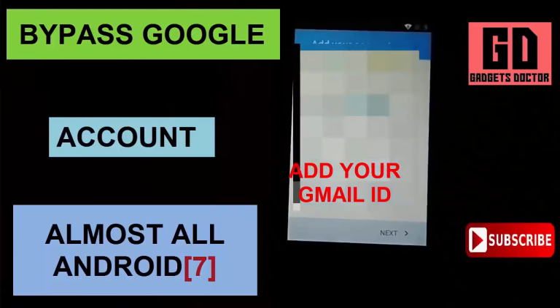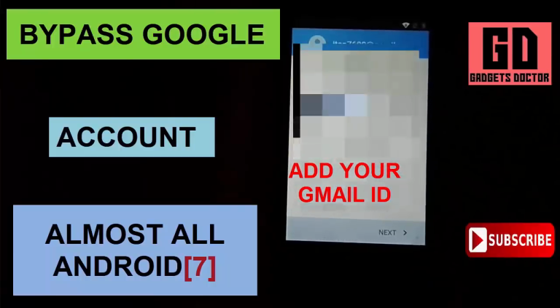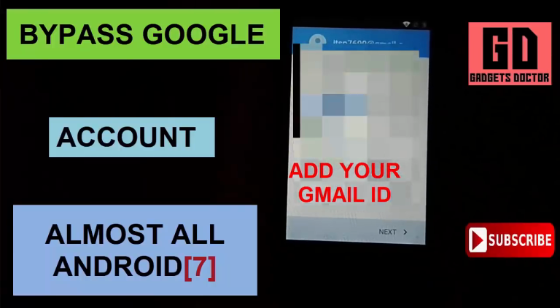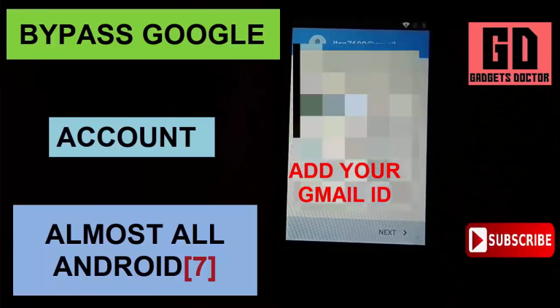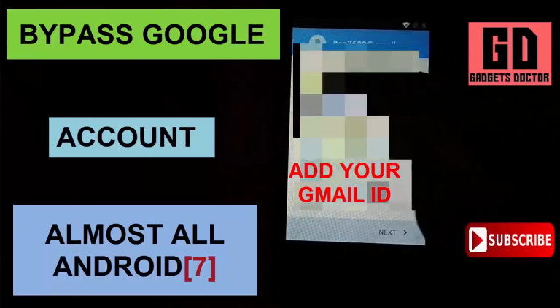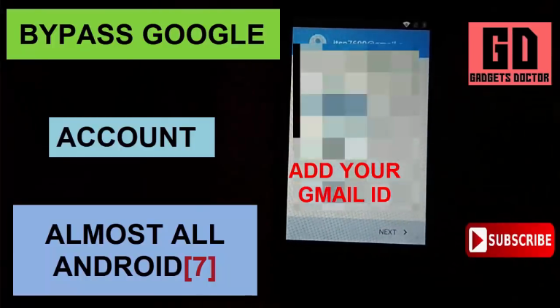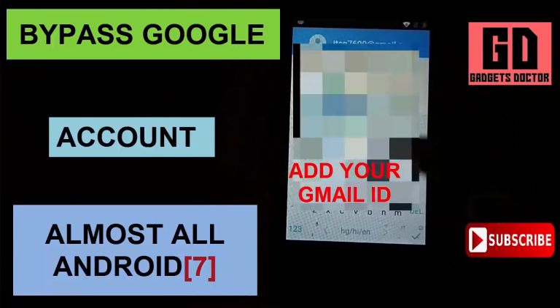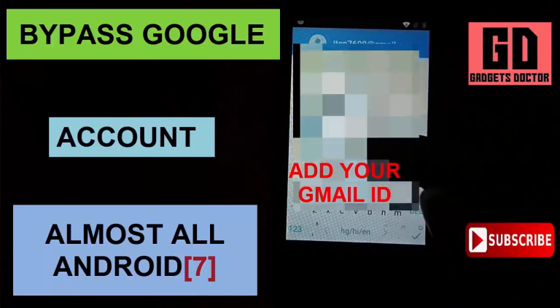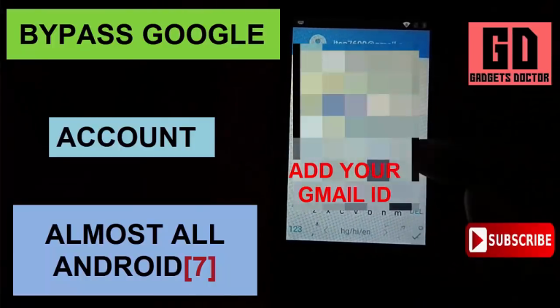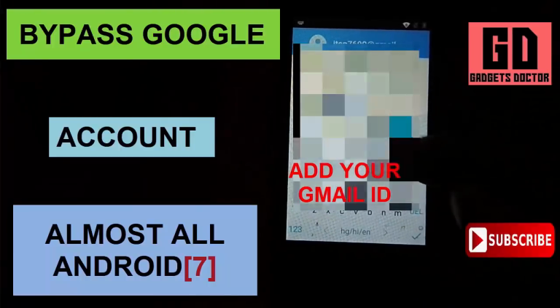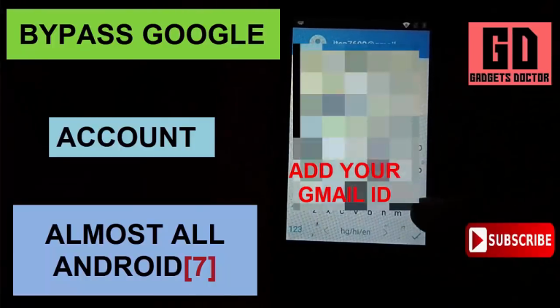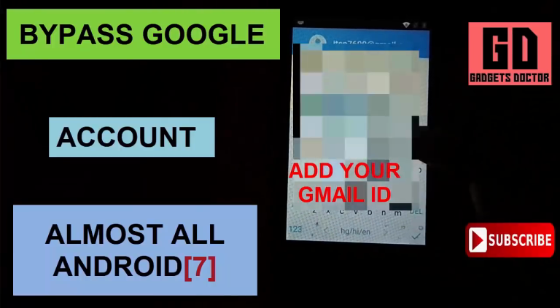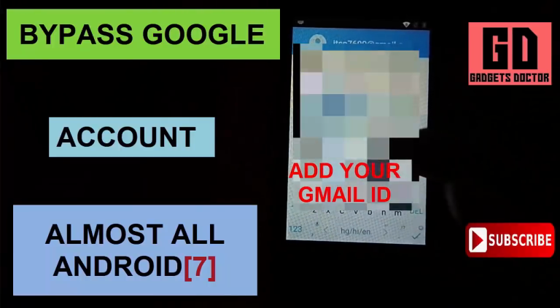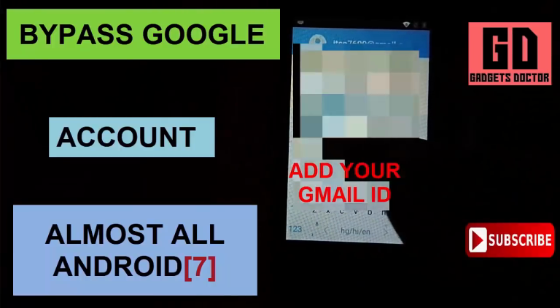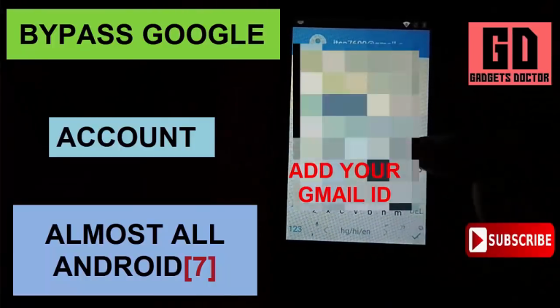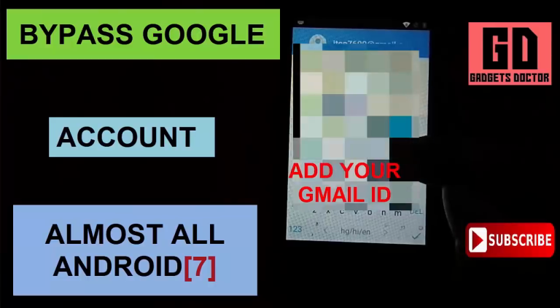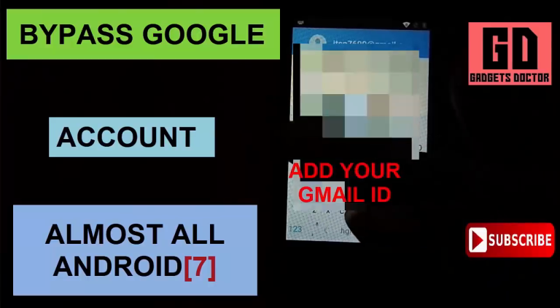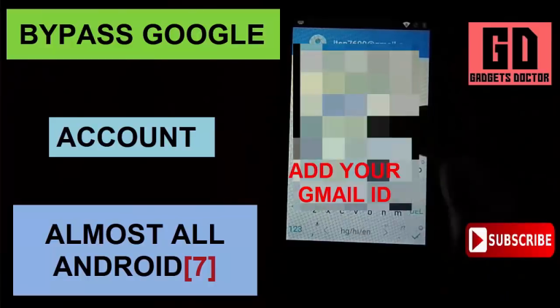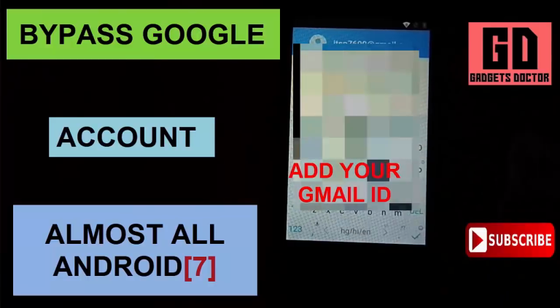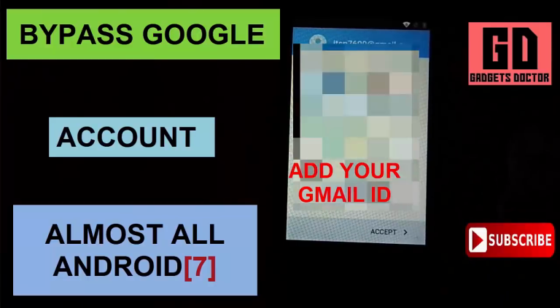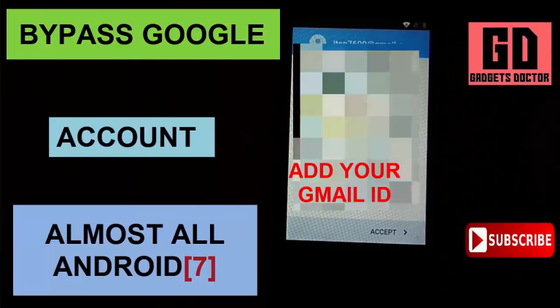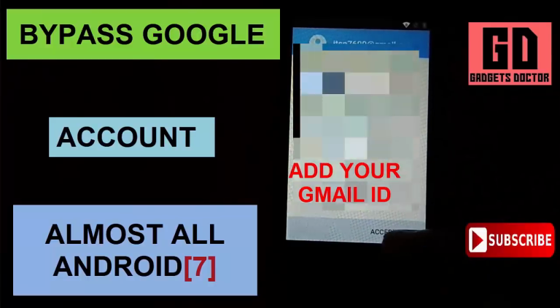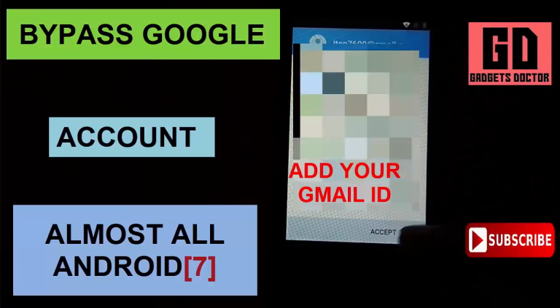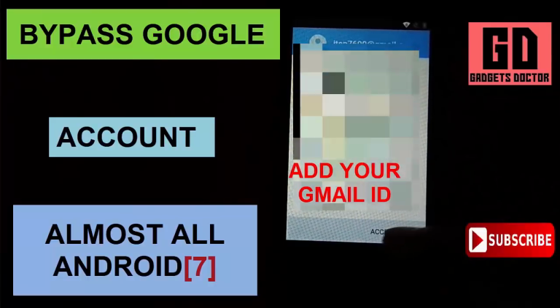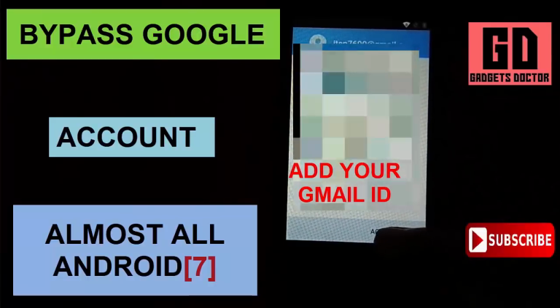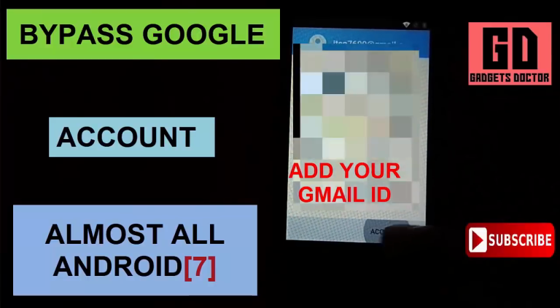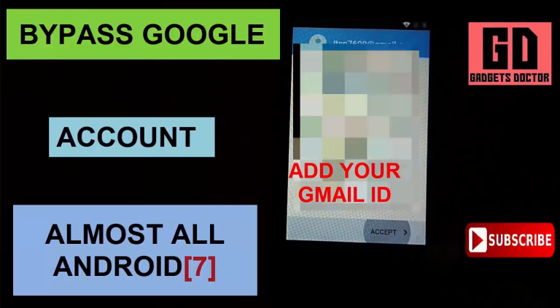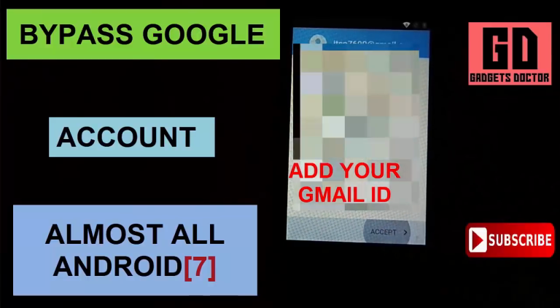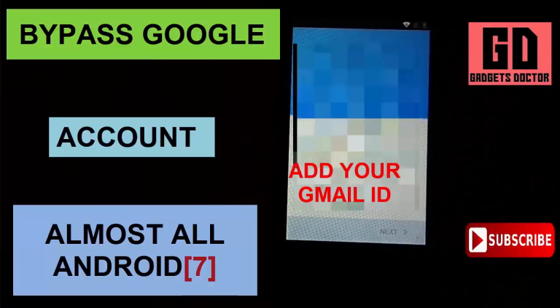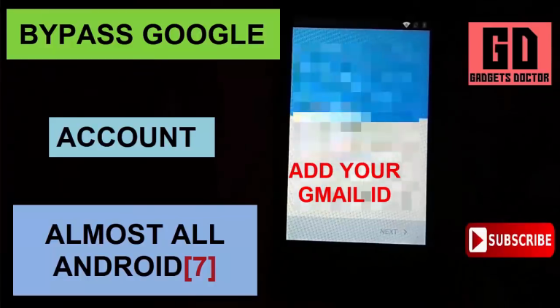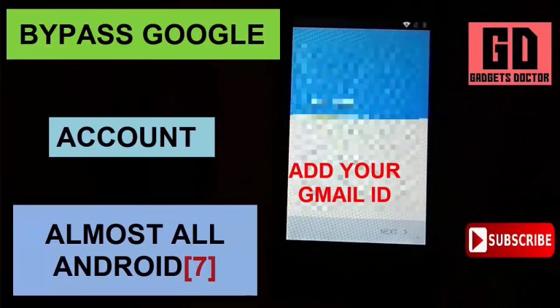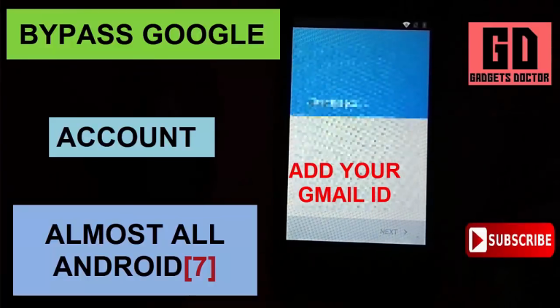If I helped you, please like, share, subscribe, and press the bell icon.